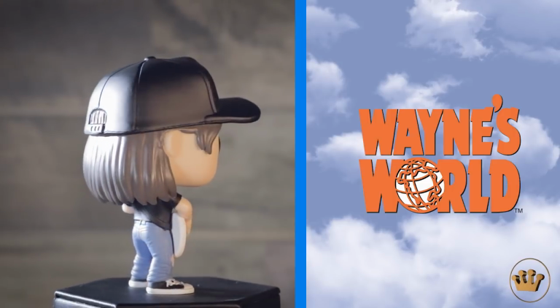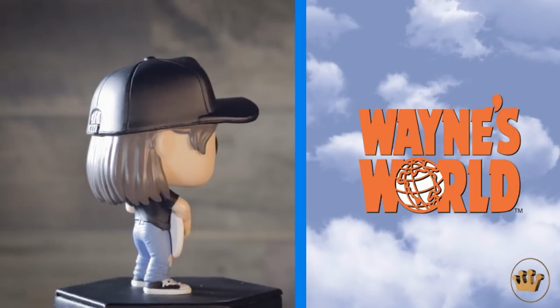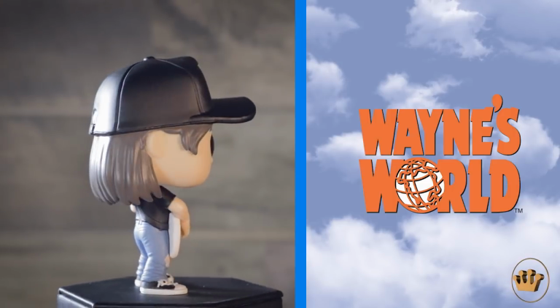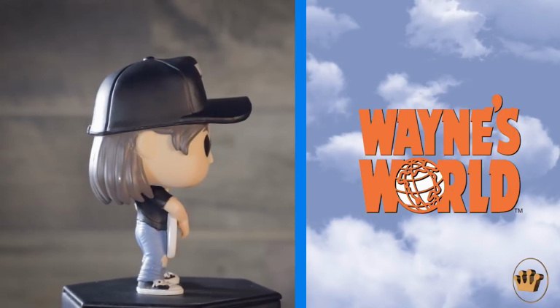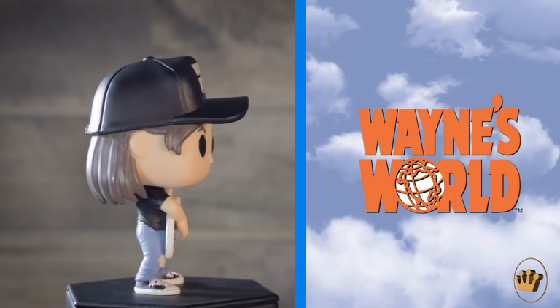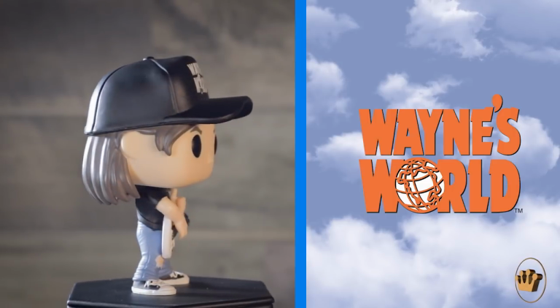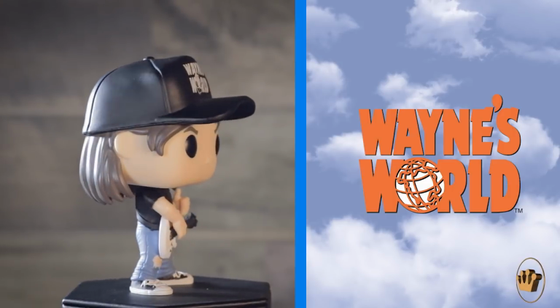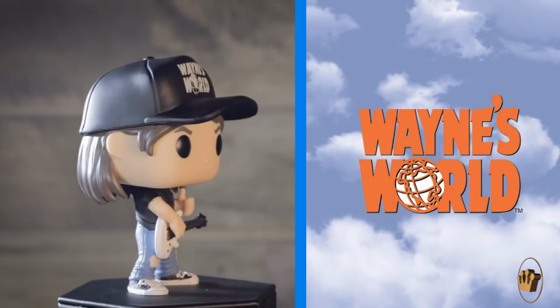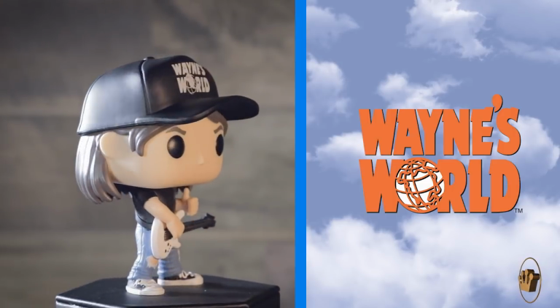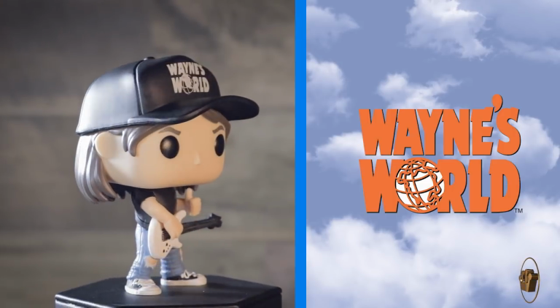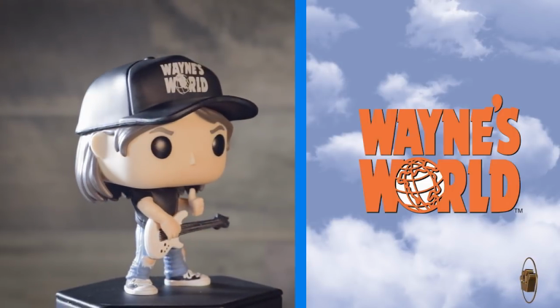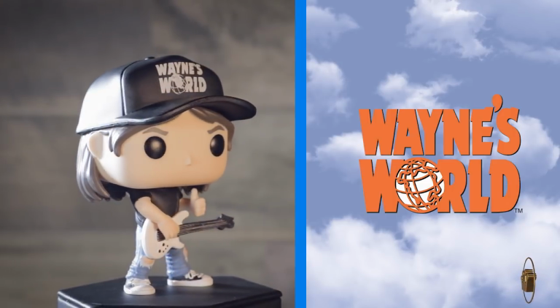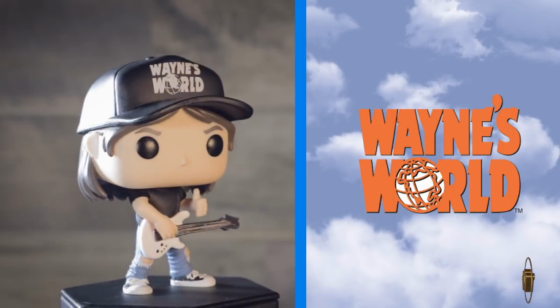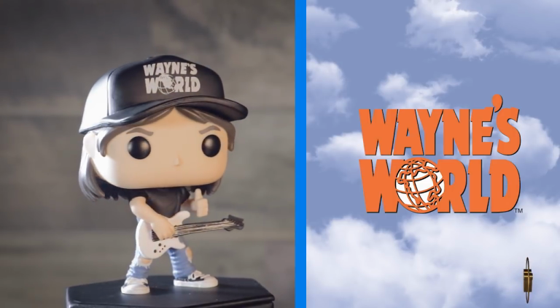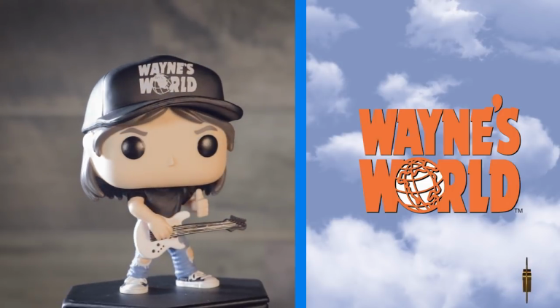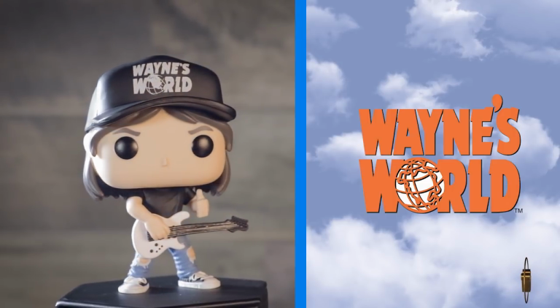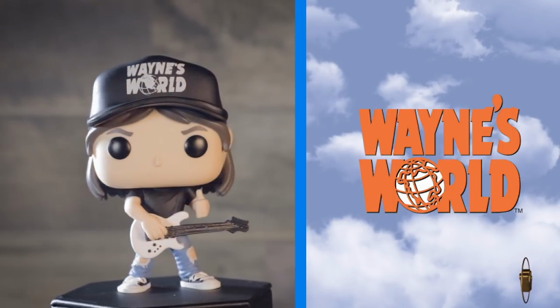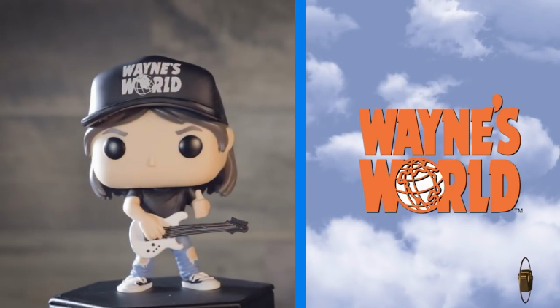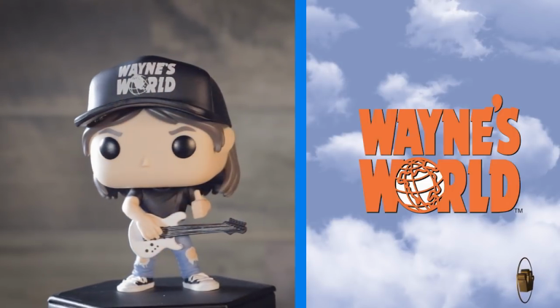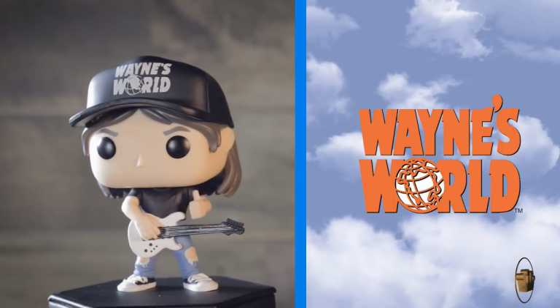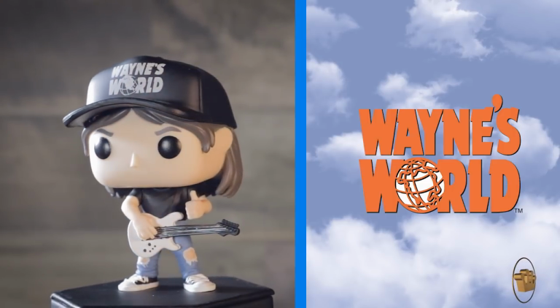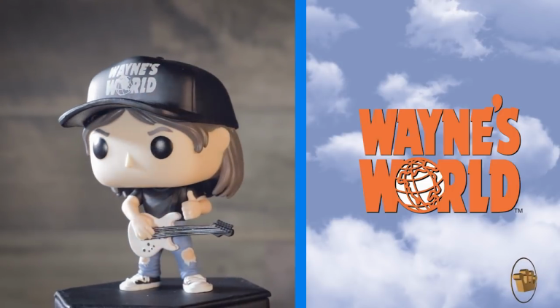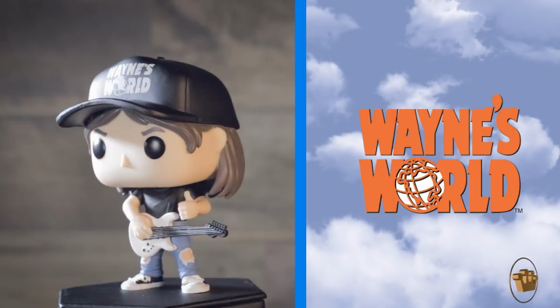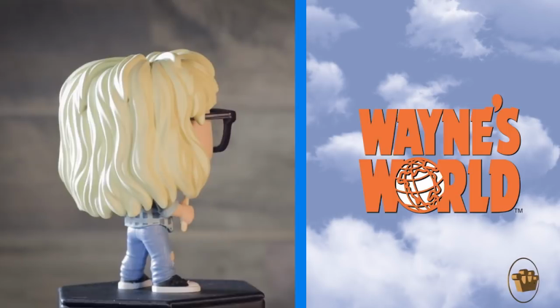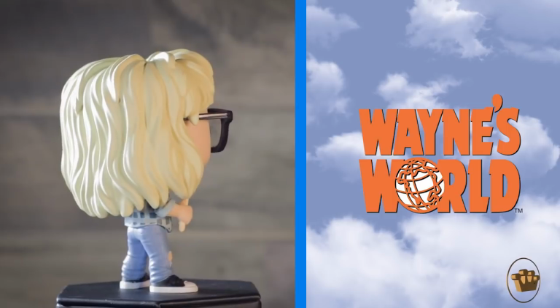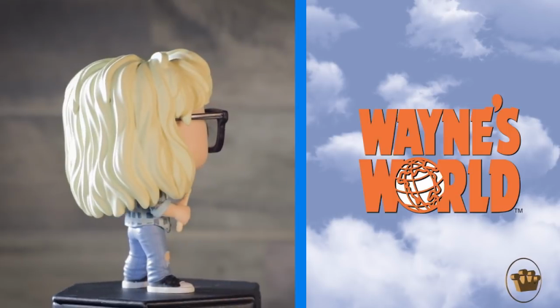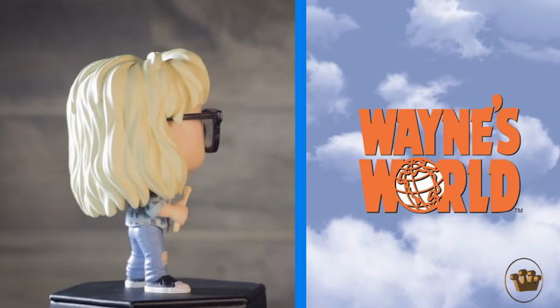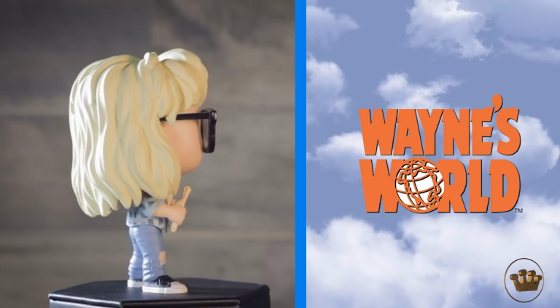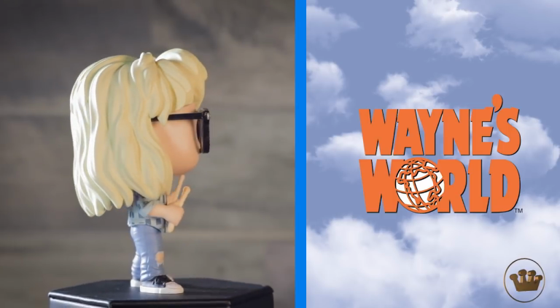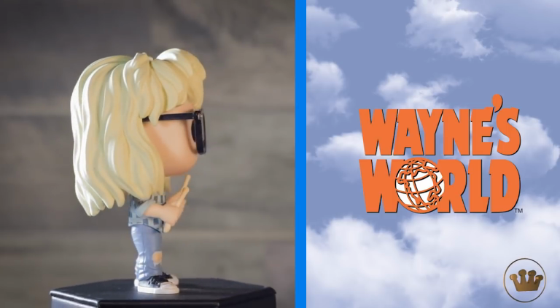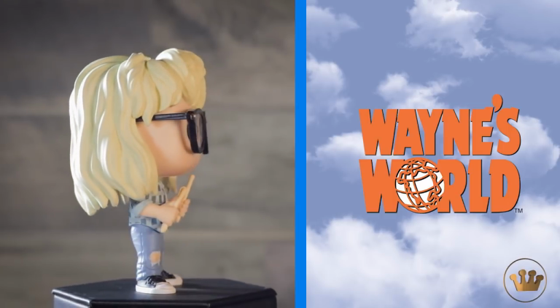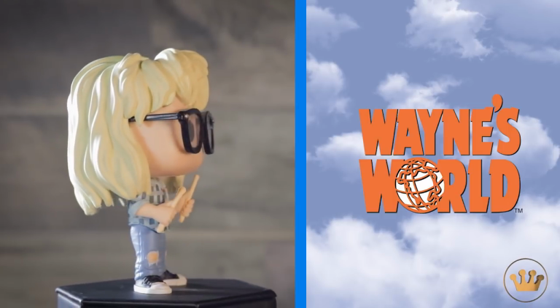There's Wayne. He's got his Wayne's World hat with the logo on there. We've got Garth — these are drumsticks. He has cool blonde hair and glasses.